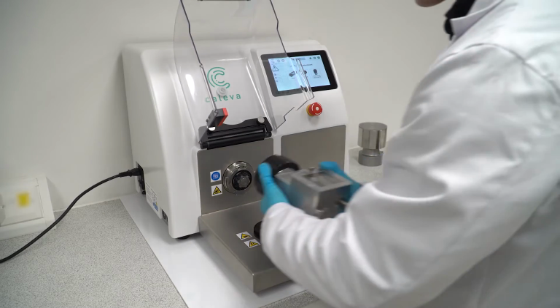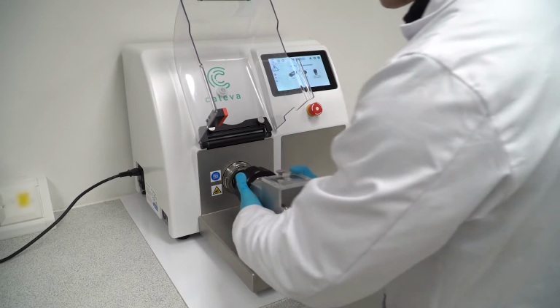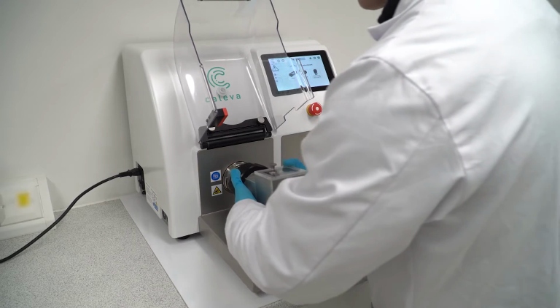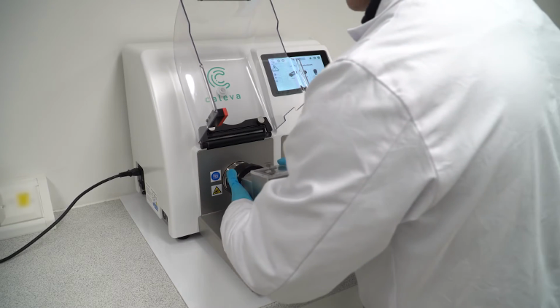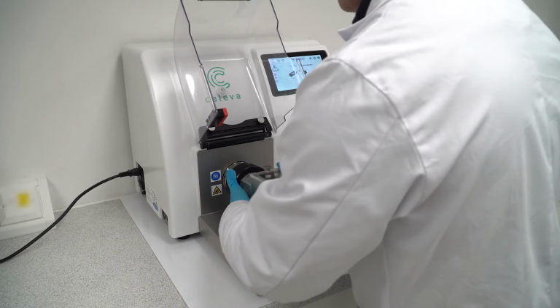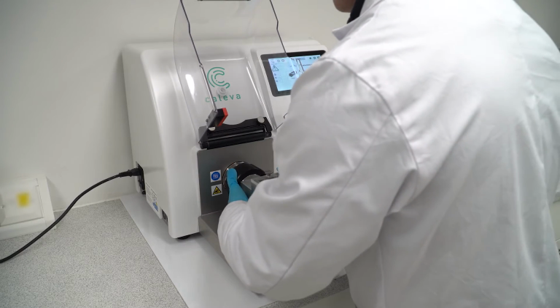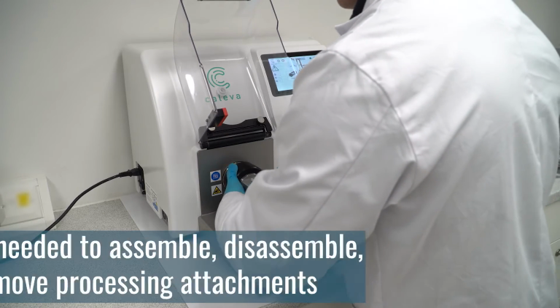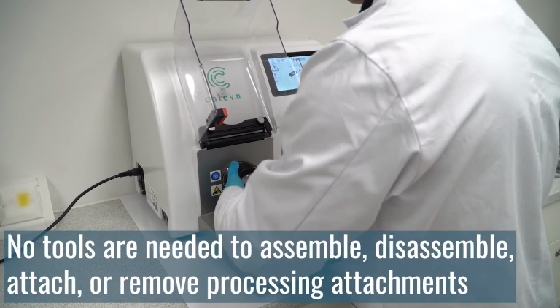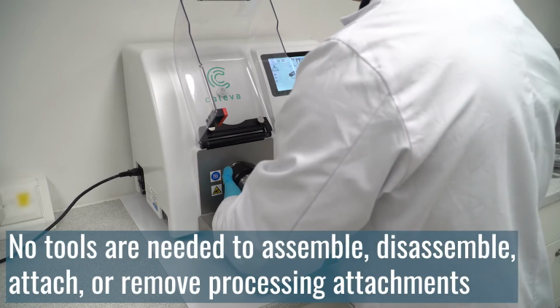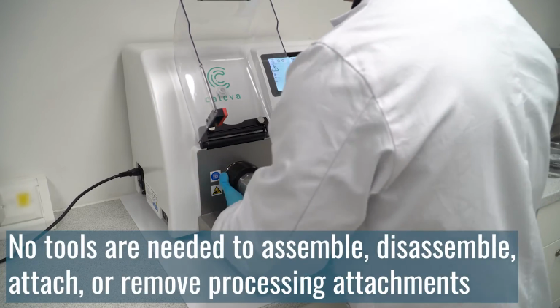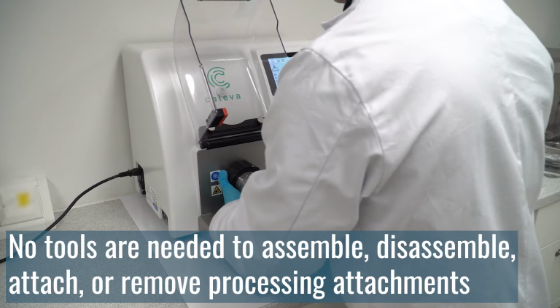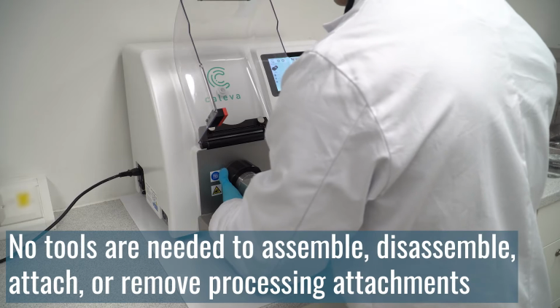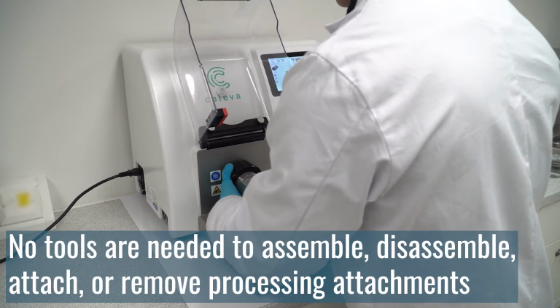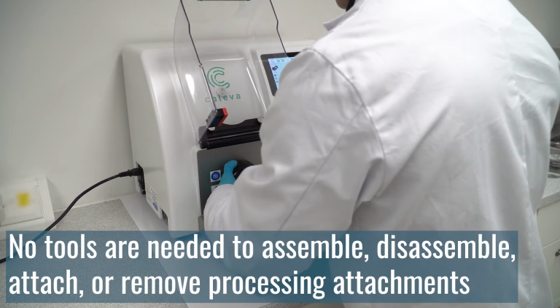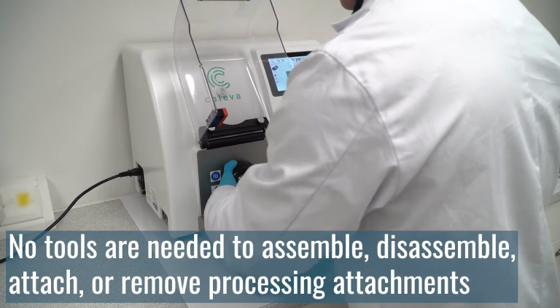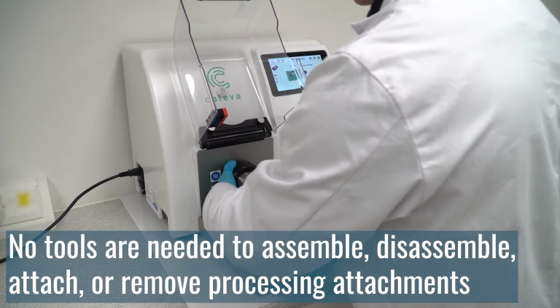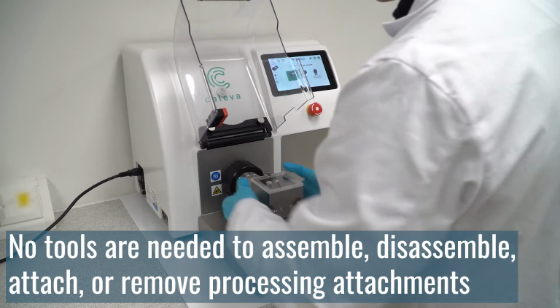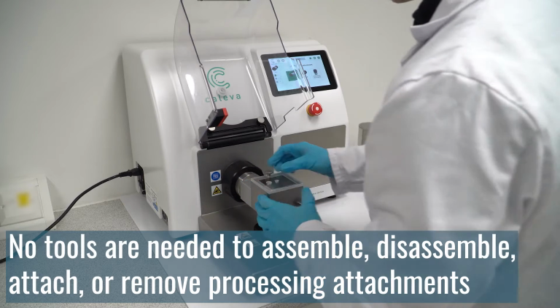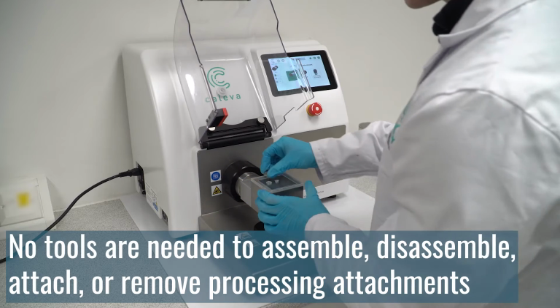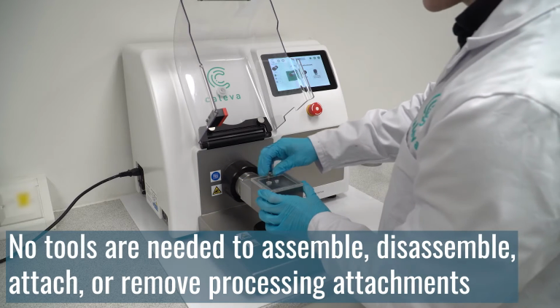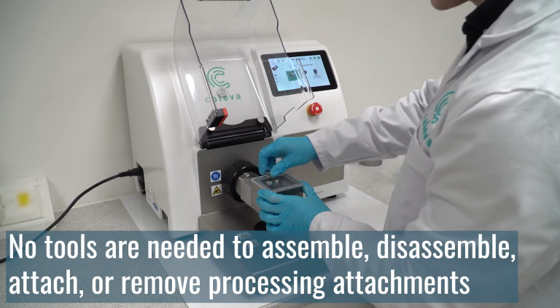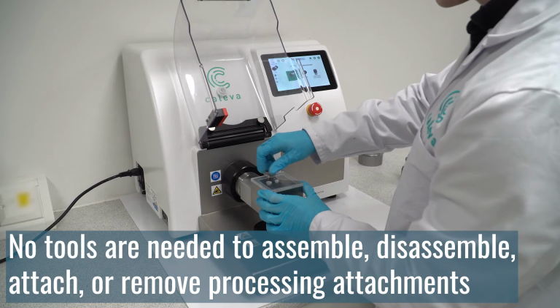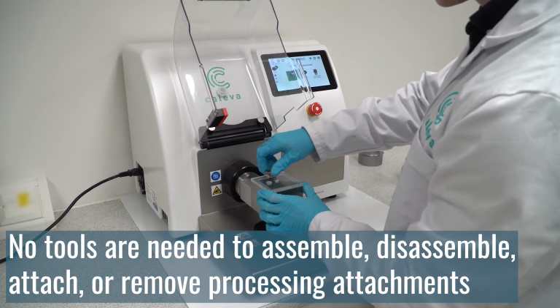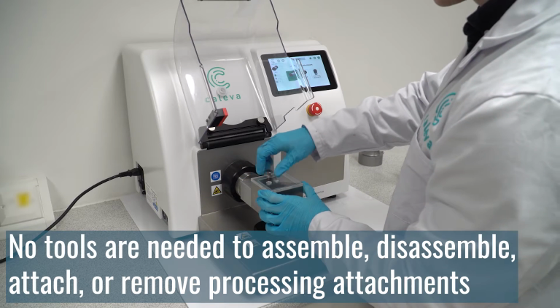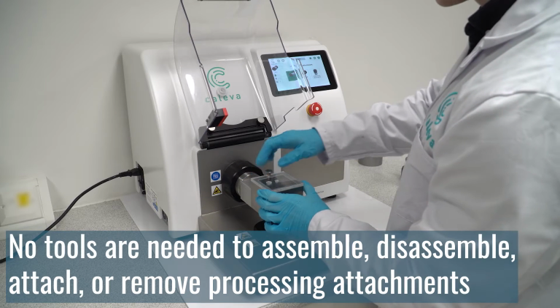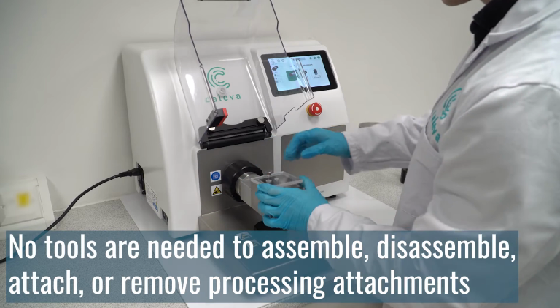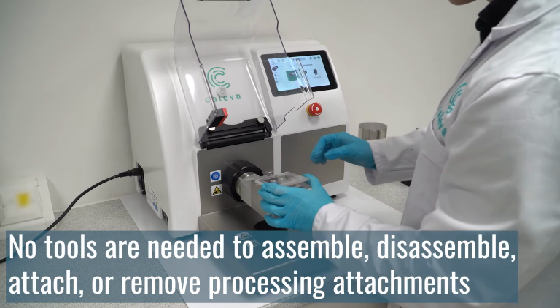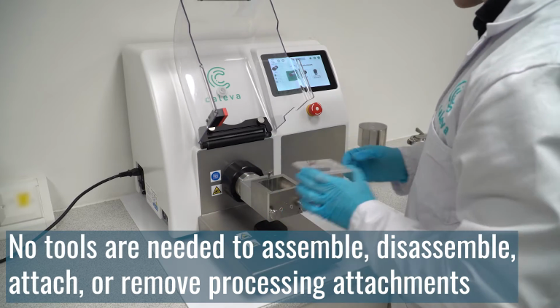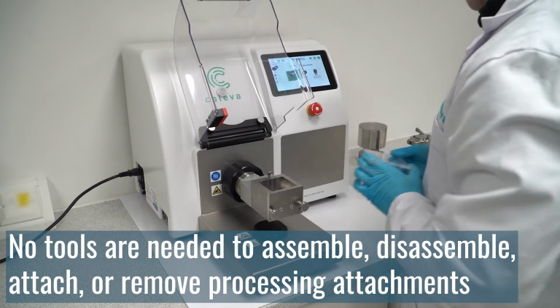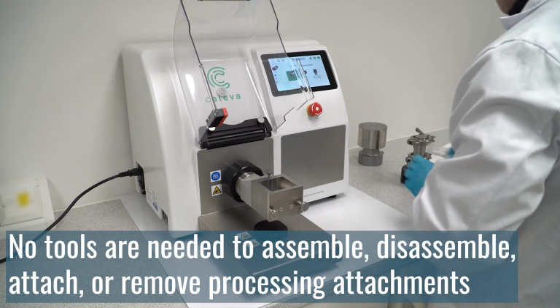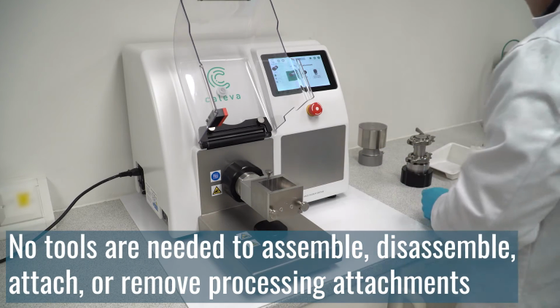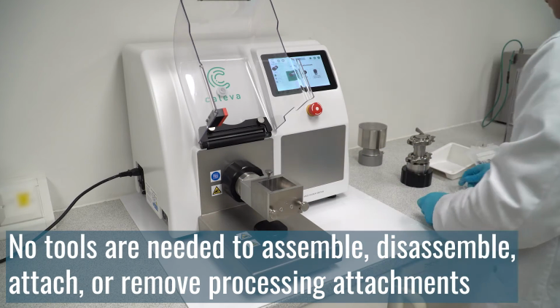Each attachment has been designed to require zero tools to assemble, disassemble, attach or remove, ensuring ease of use for the operator.